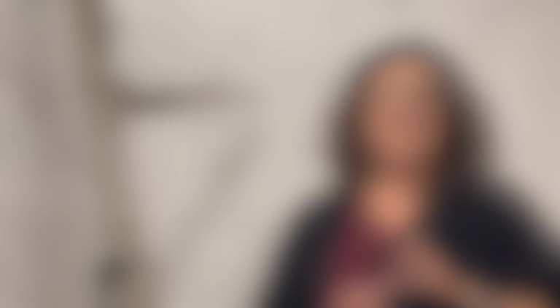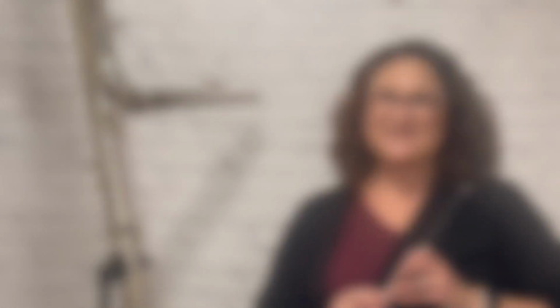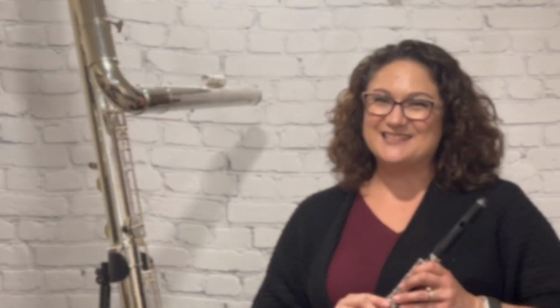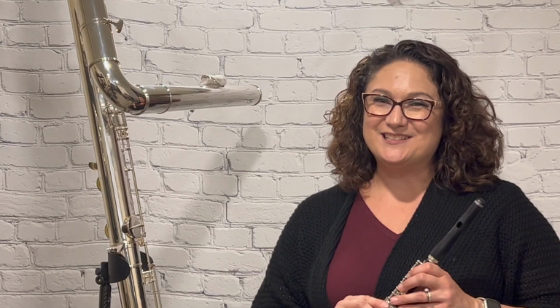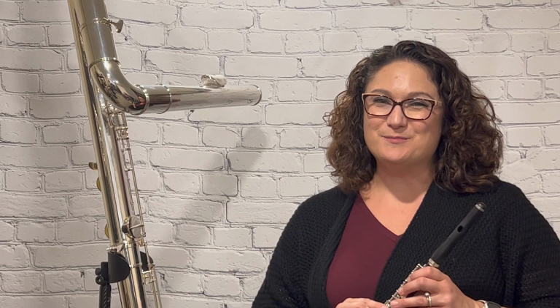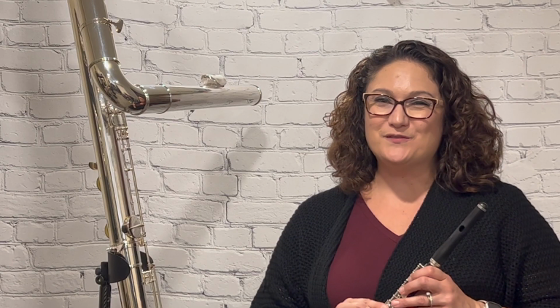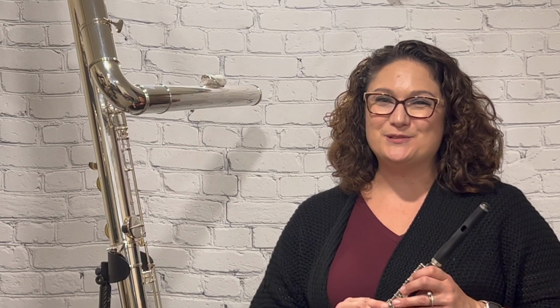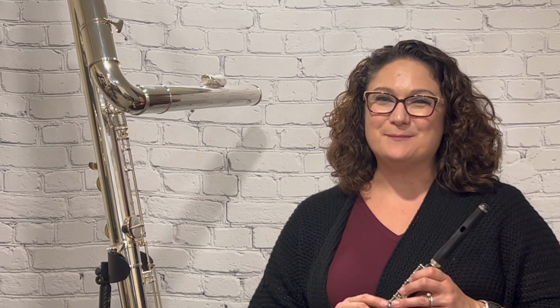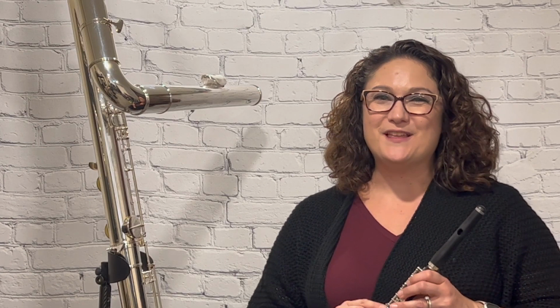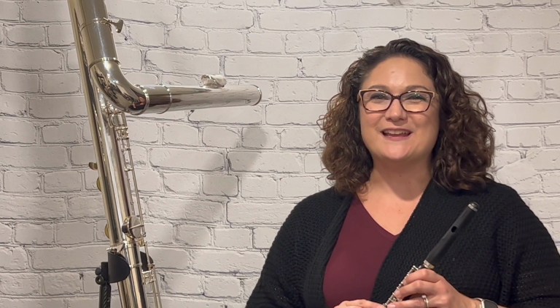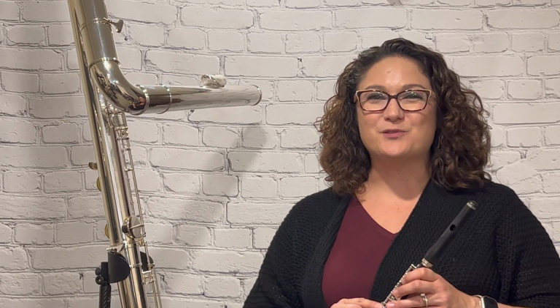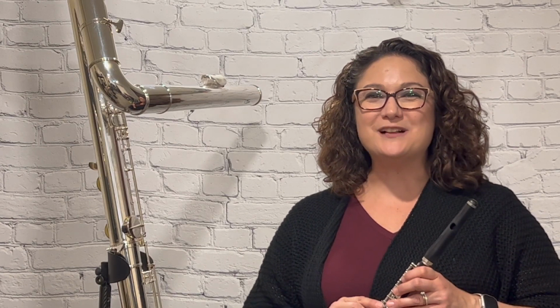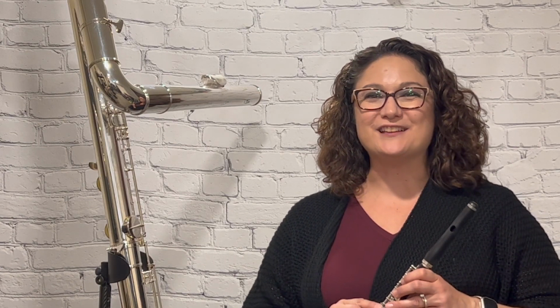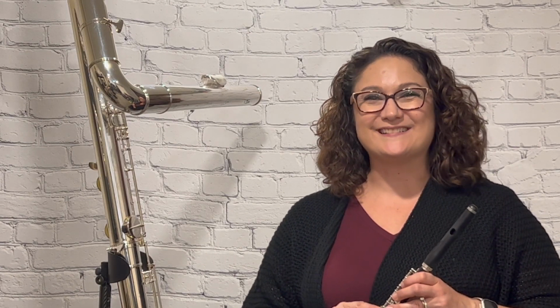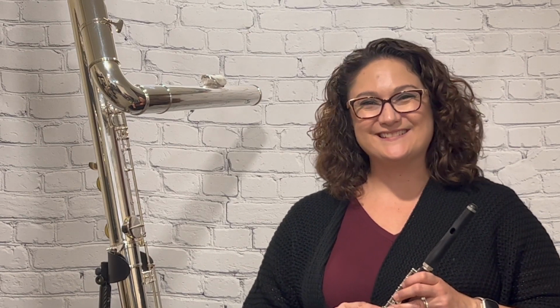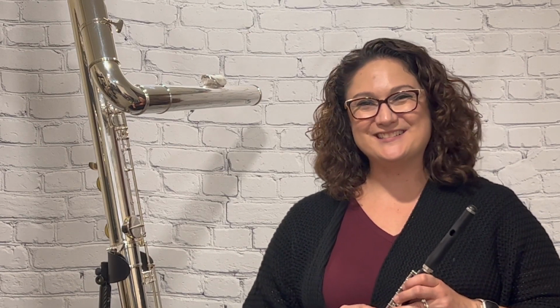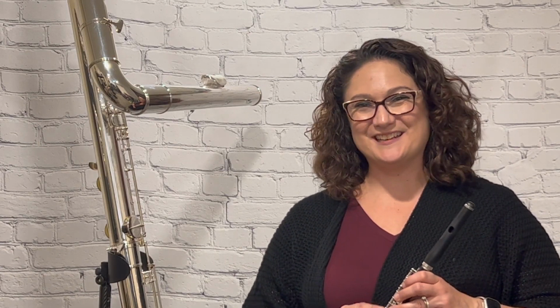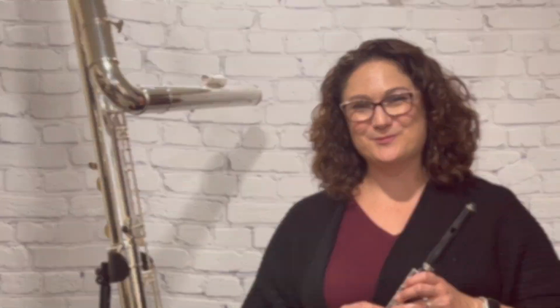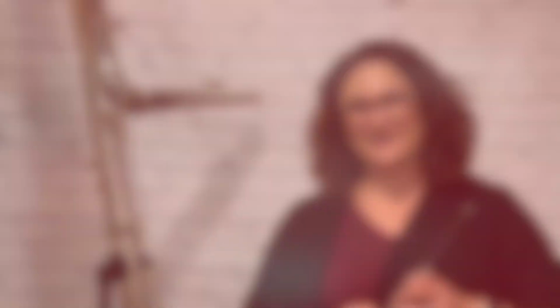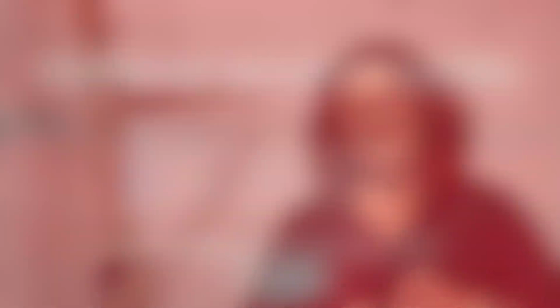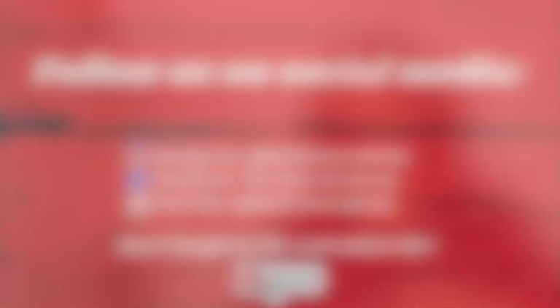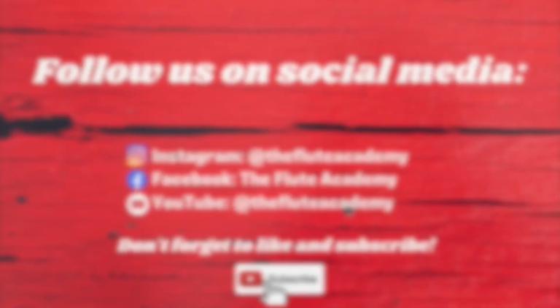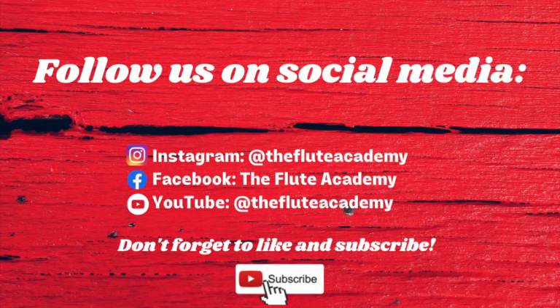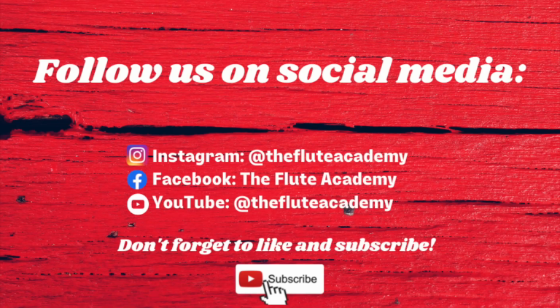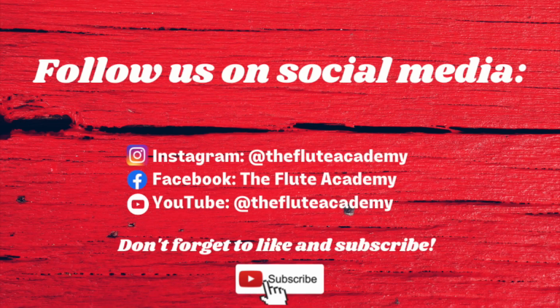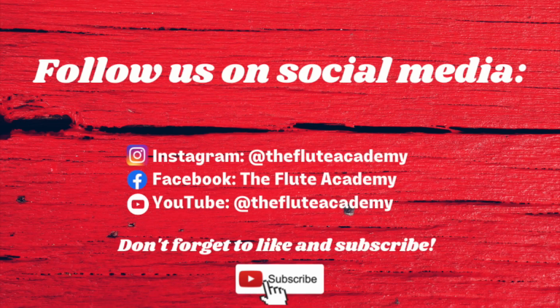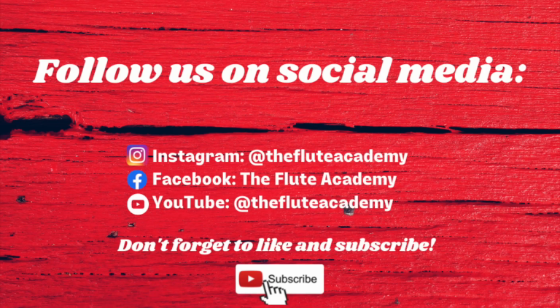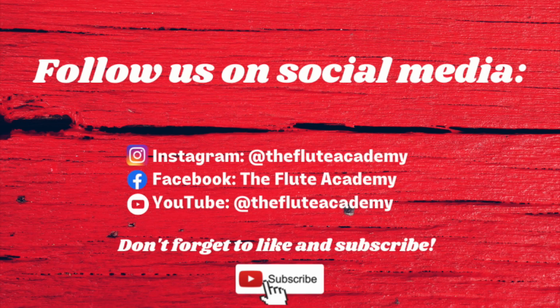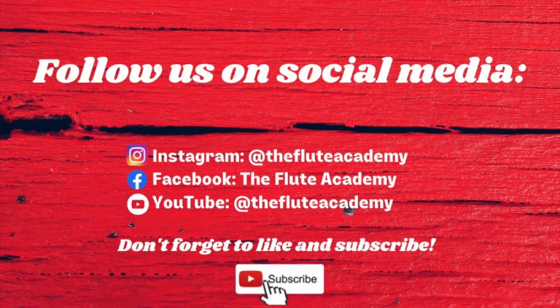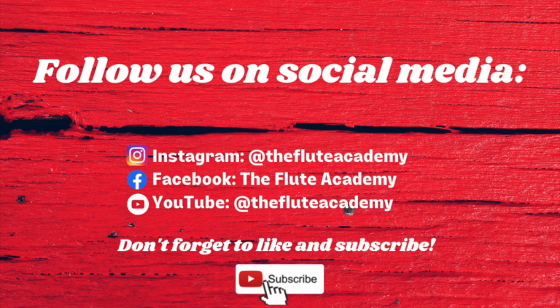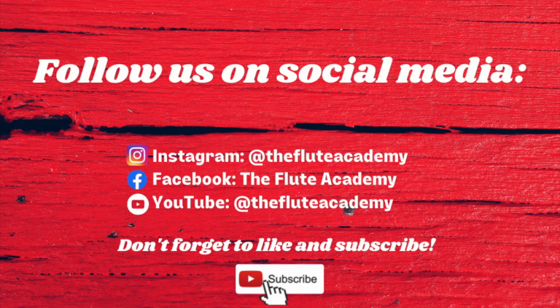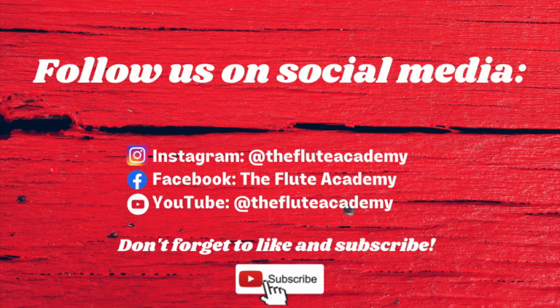That's today's two-minute flute tip. Thanks for watching. See you next week. Two-minute flute tip Tuesdays.